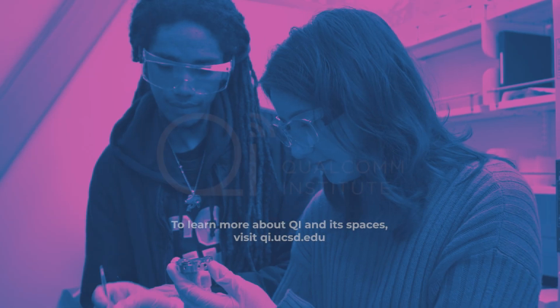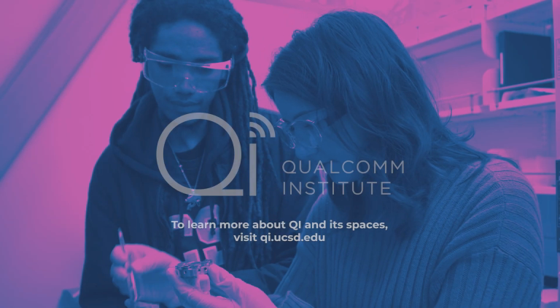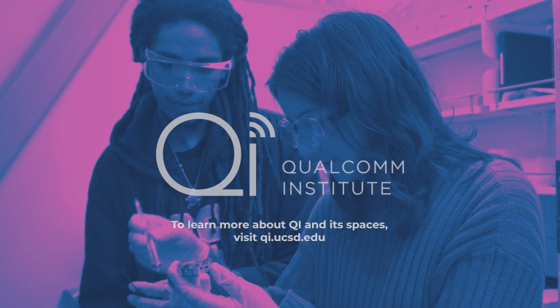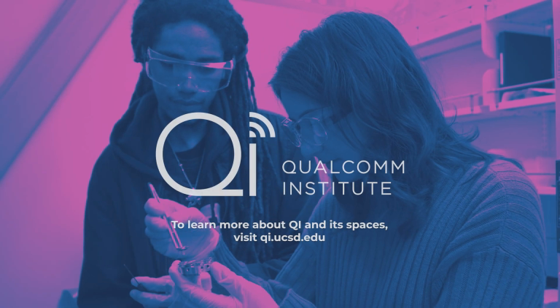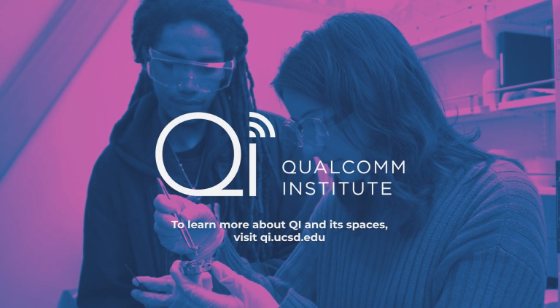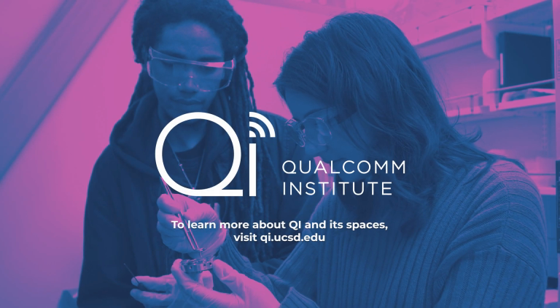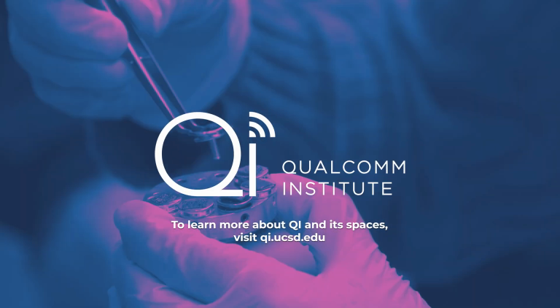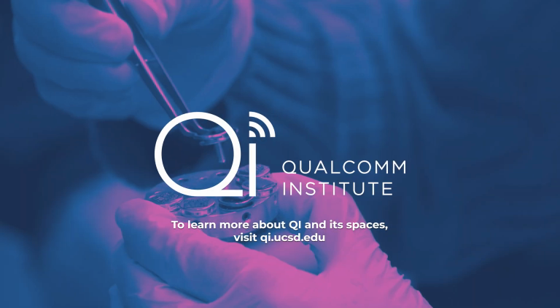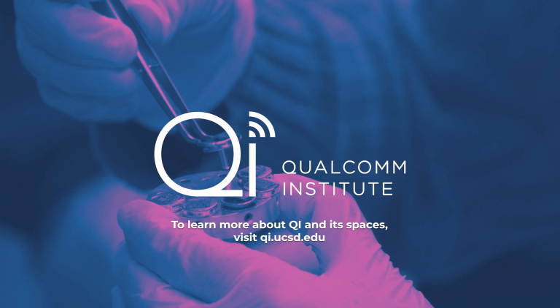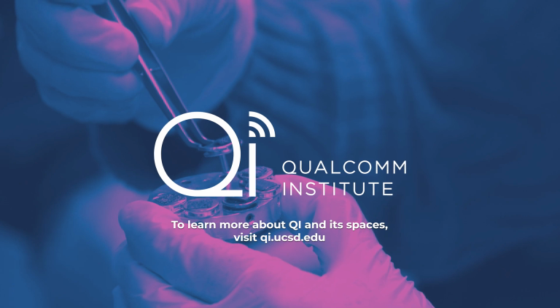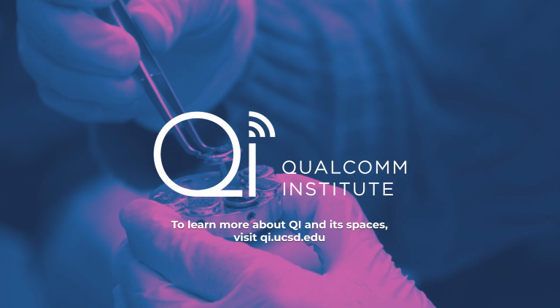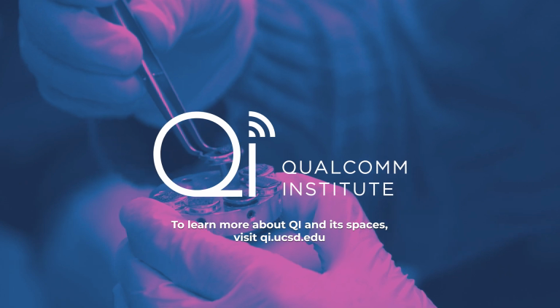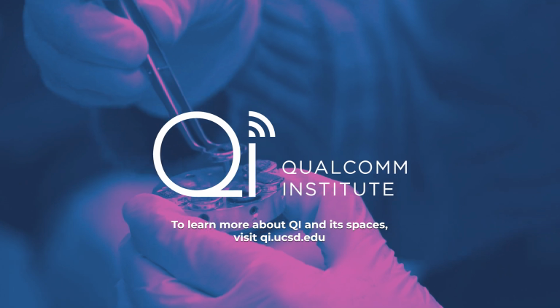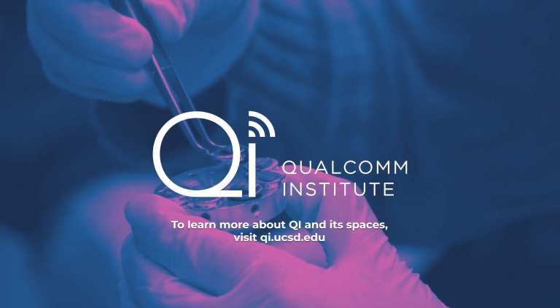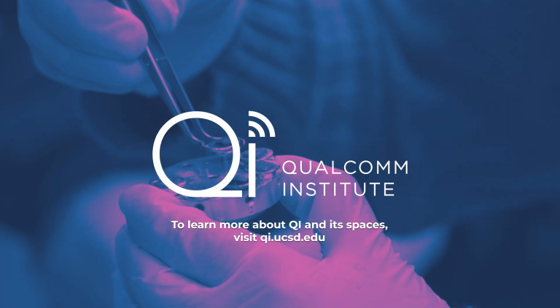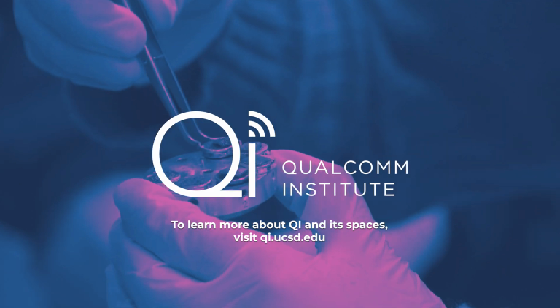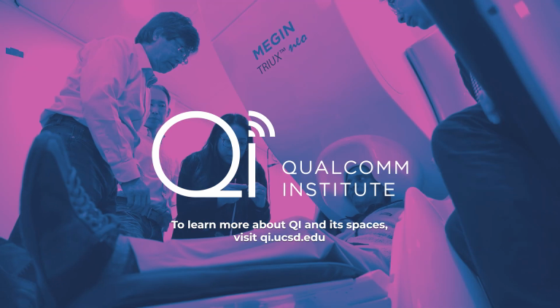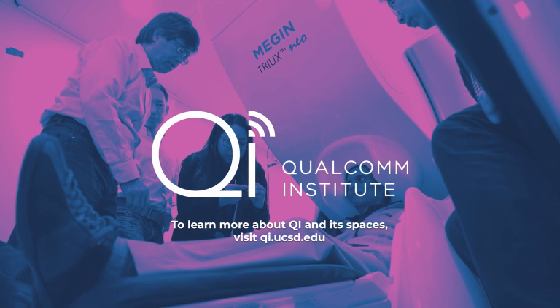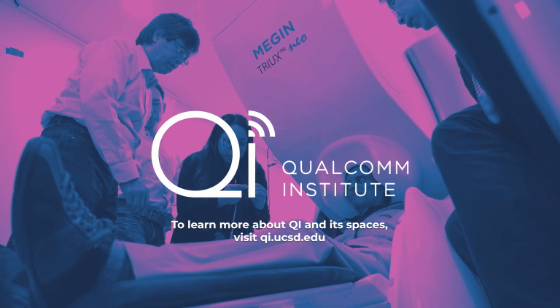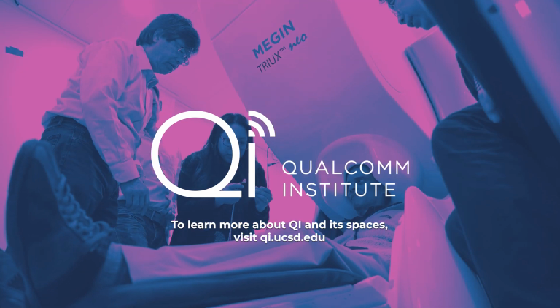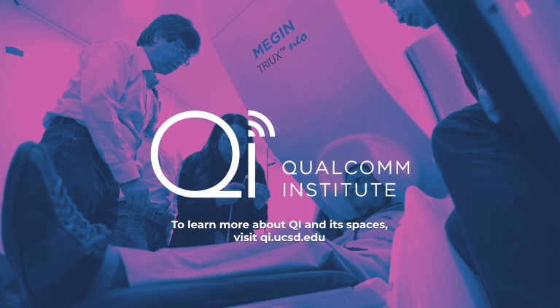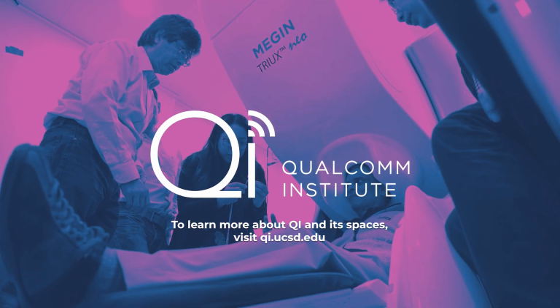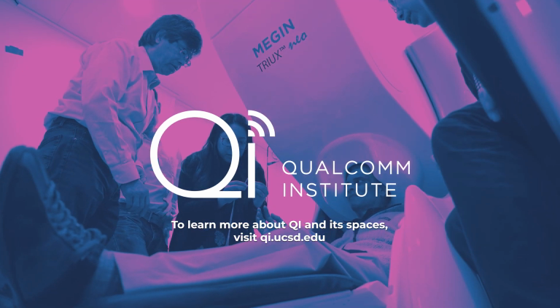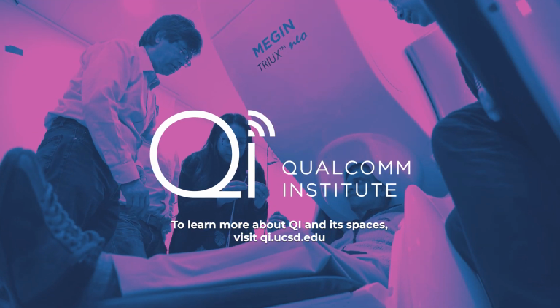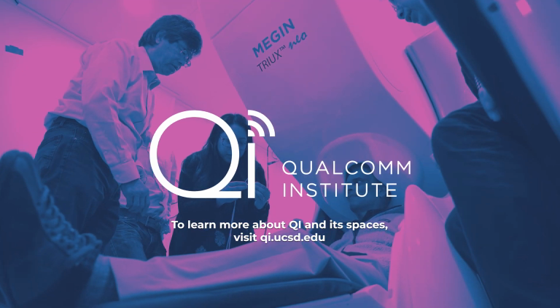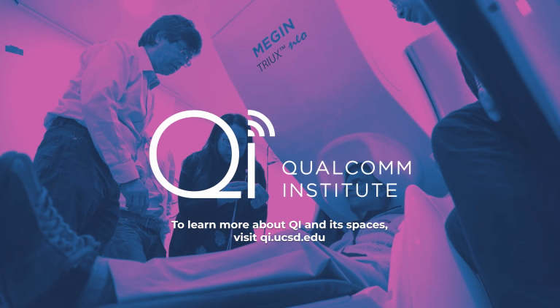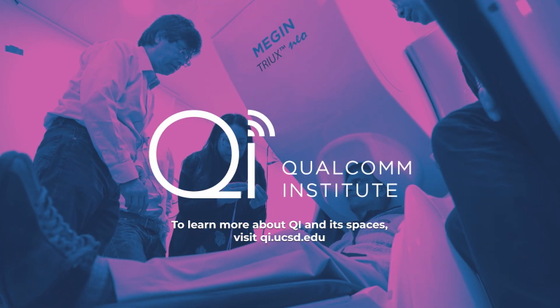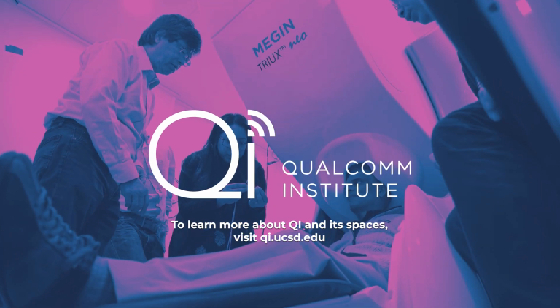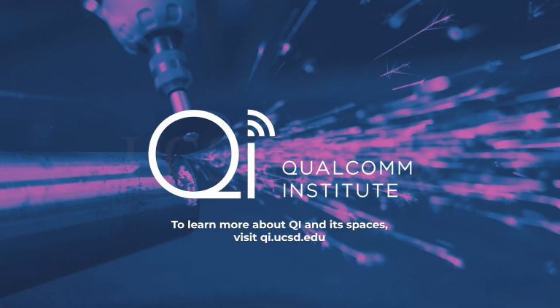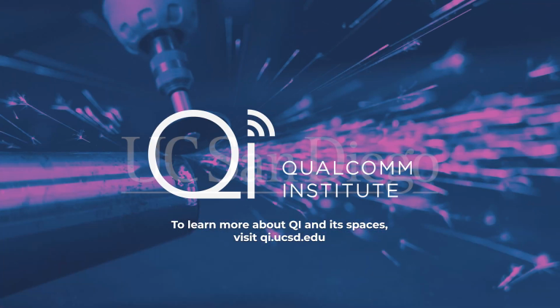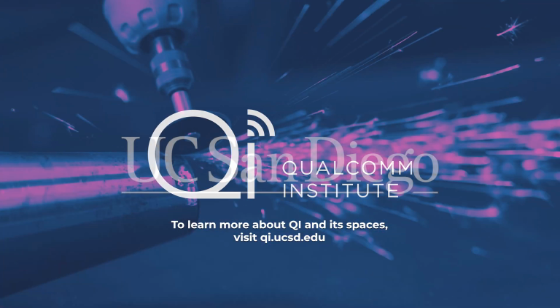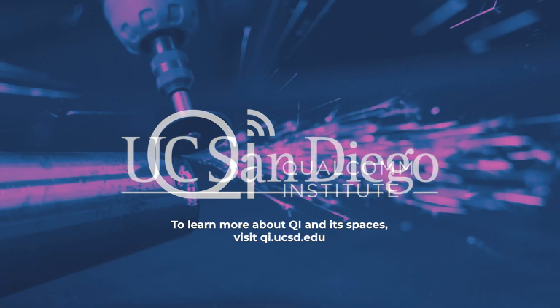To learn more about QI and its spaces, visit qi.ucsd.edu.